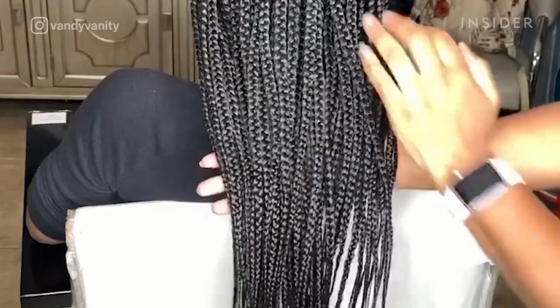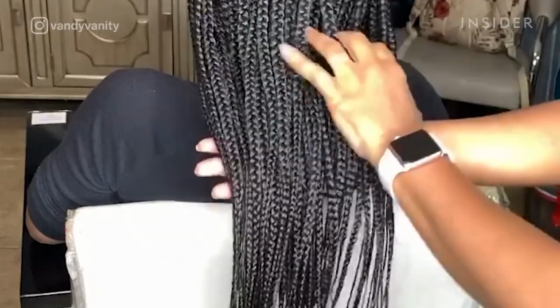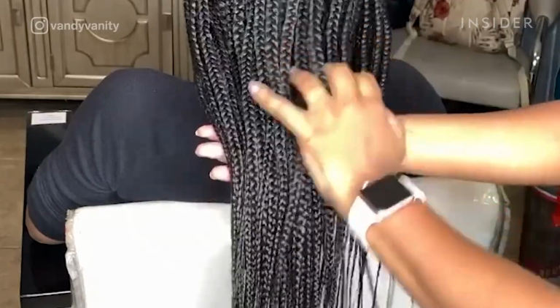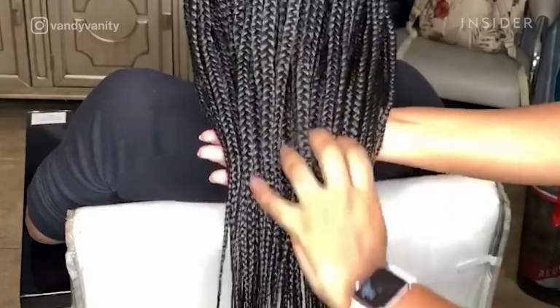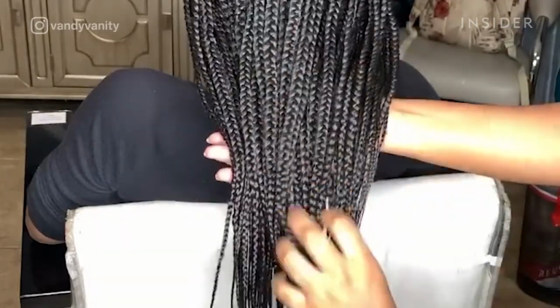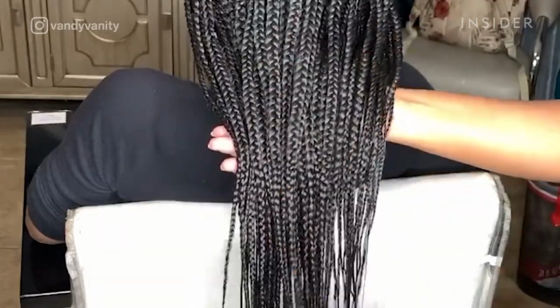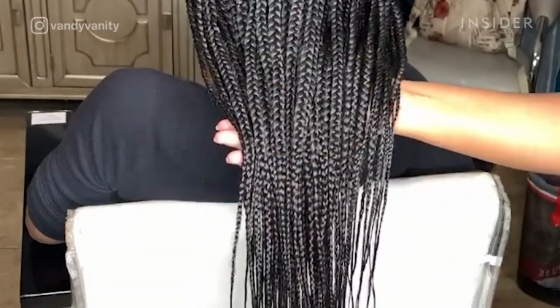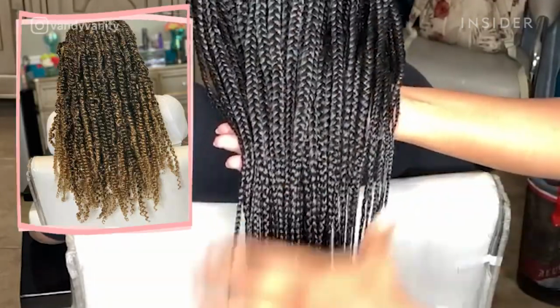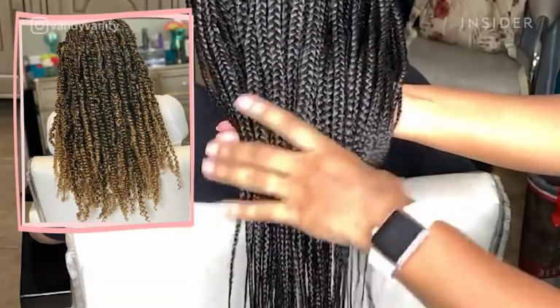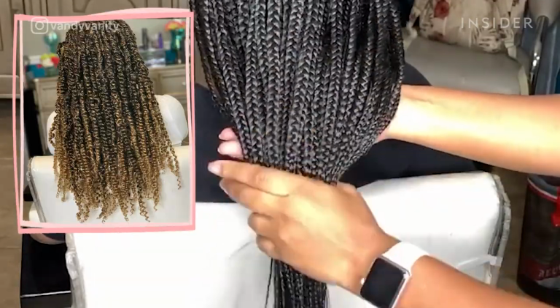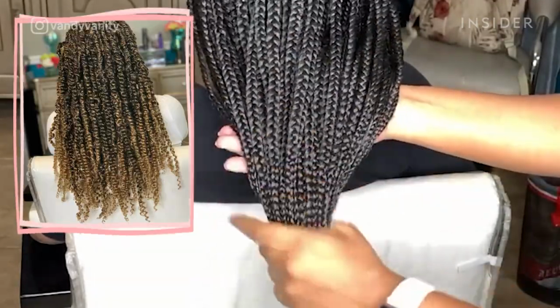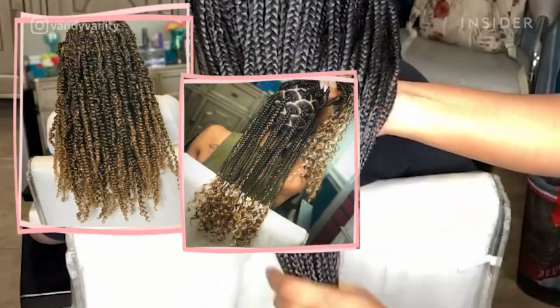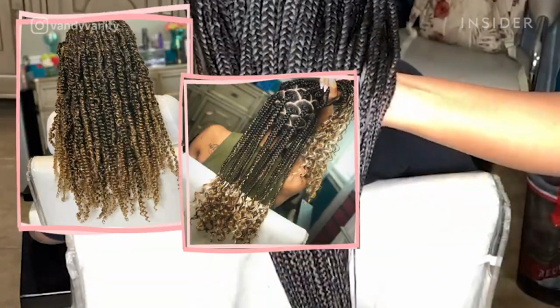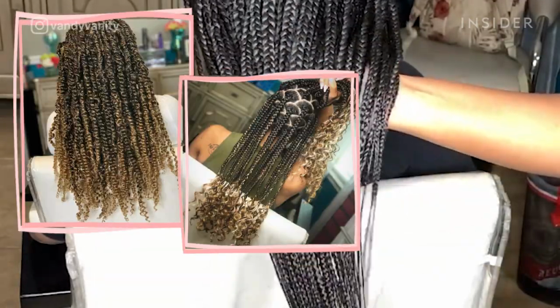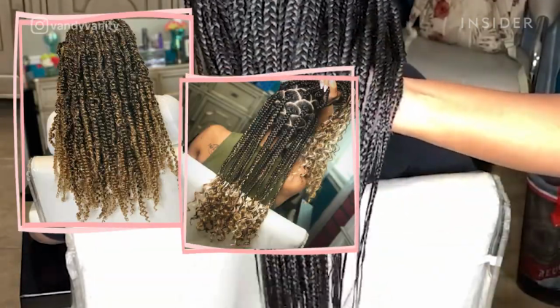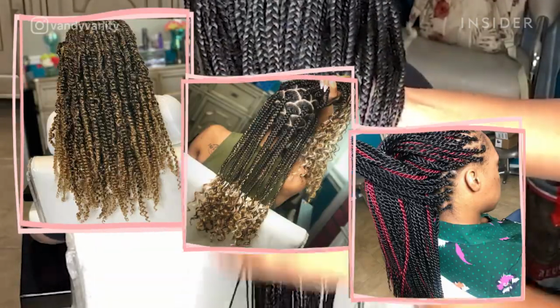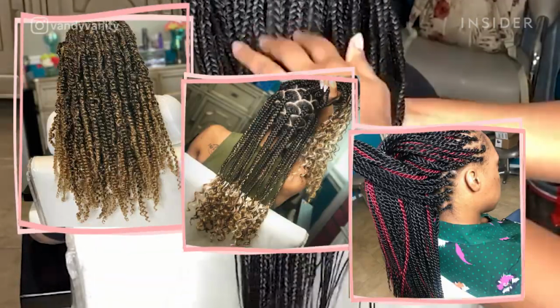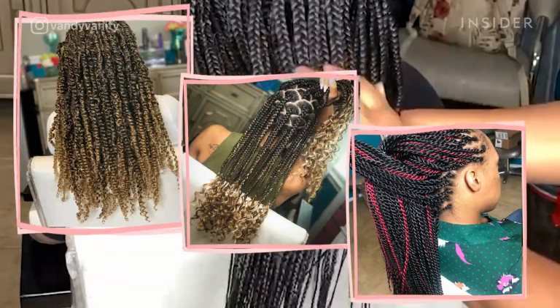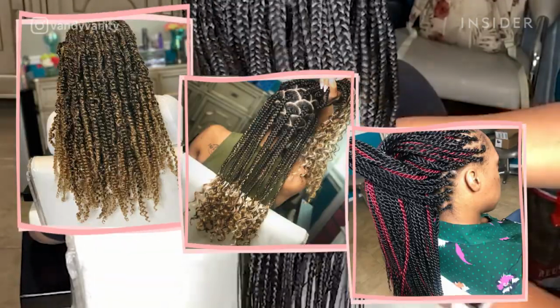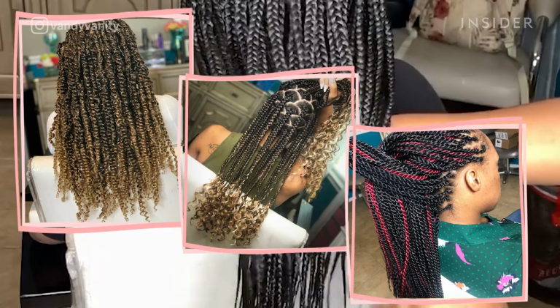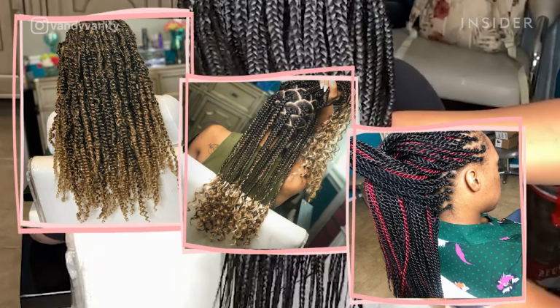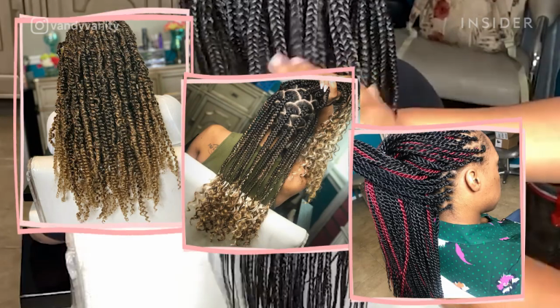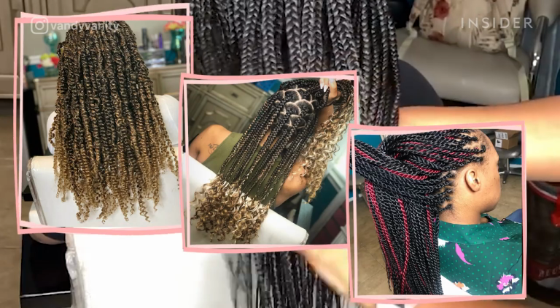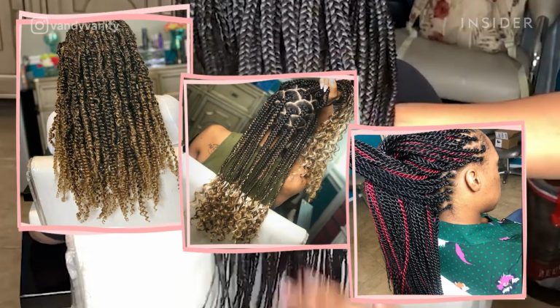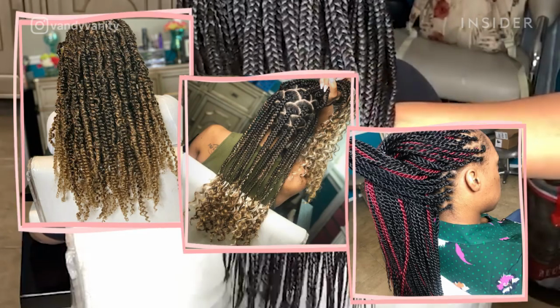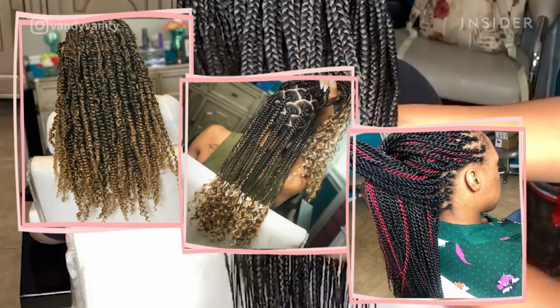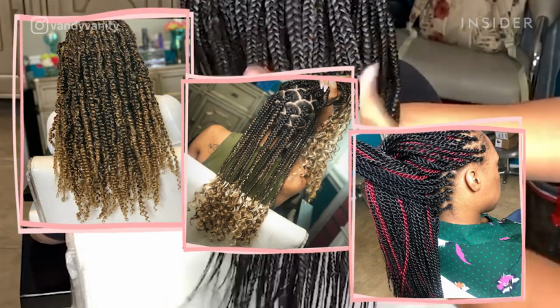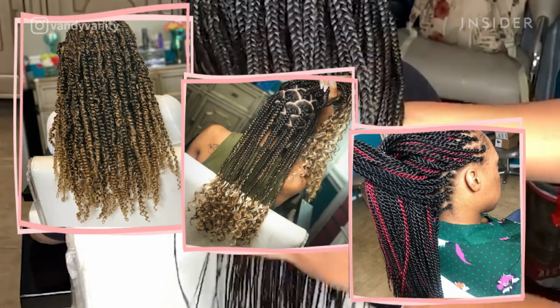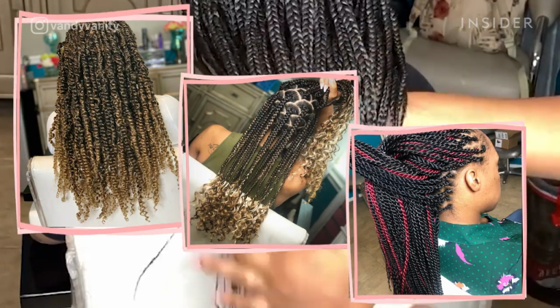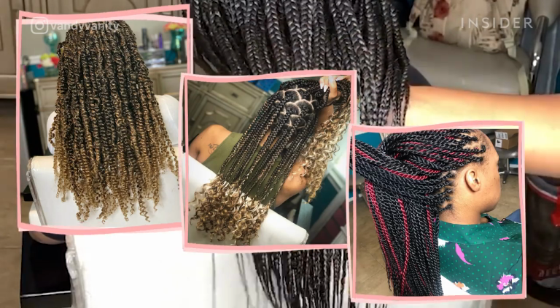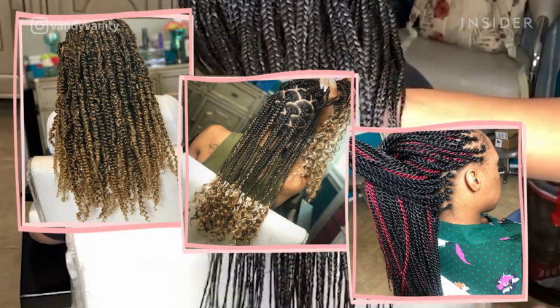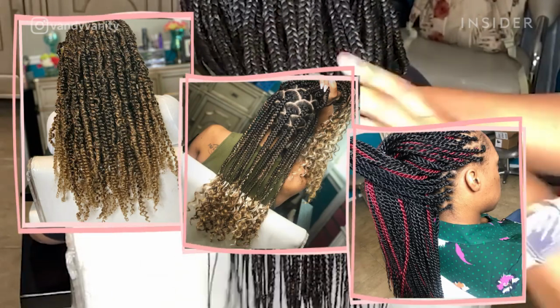Clients typically request box braids, knotless braids, twists, crochets, locks, and cornrows.